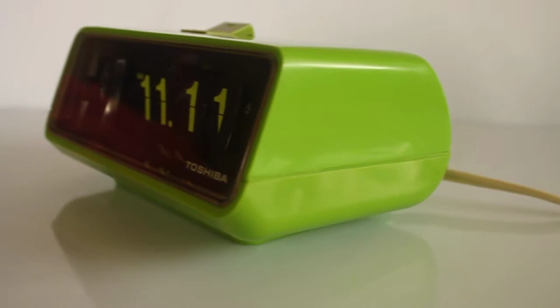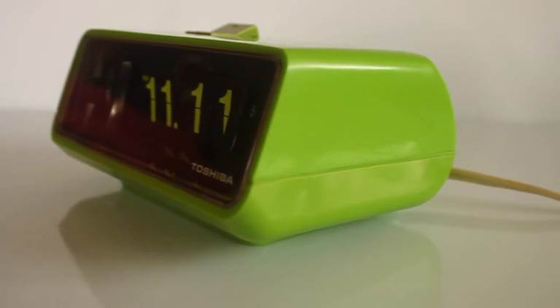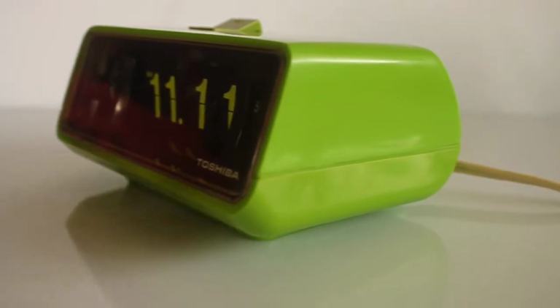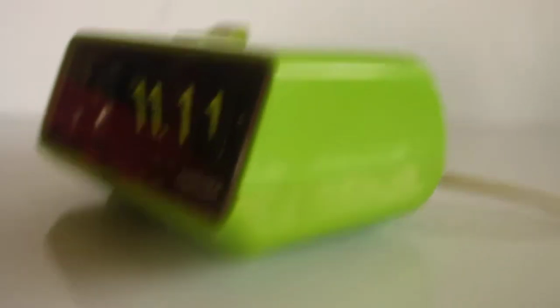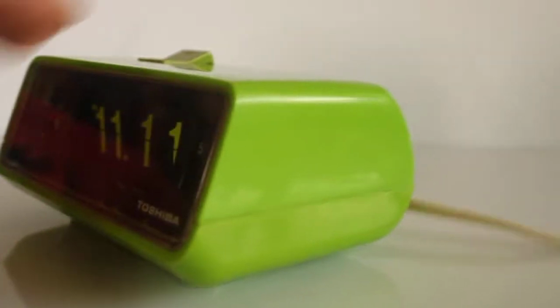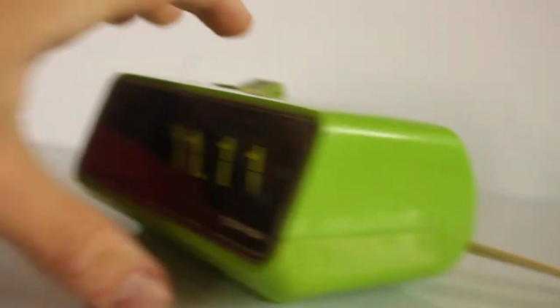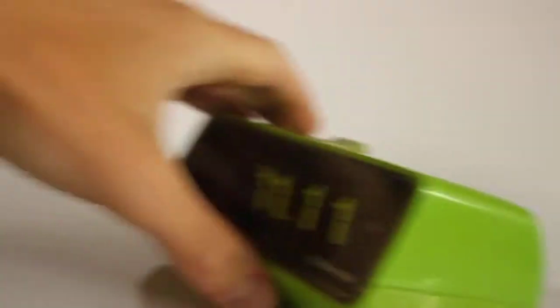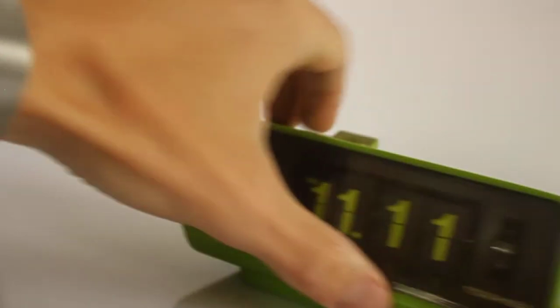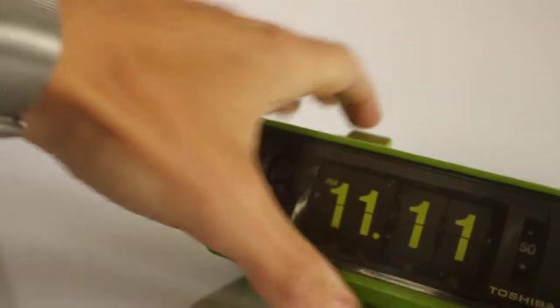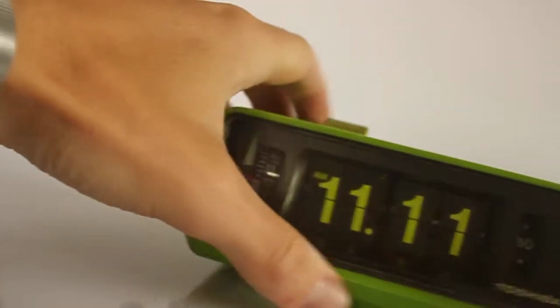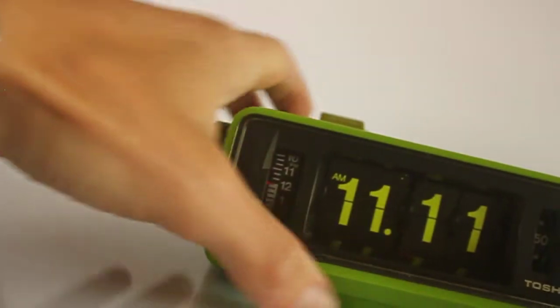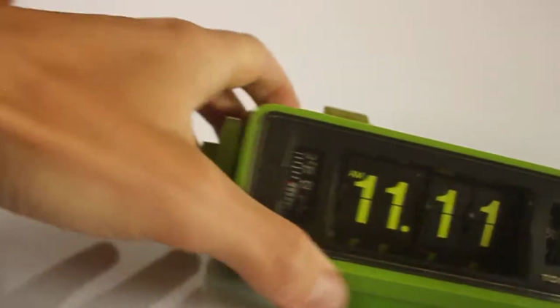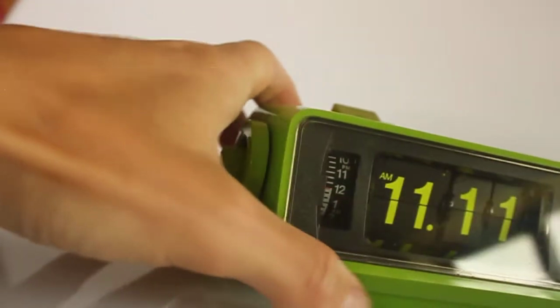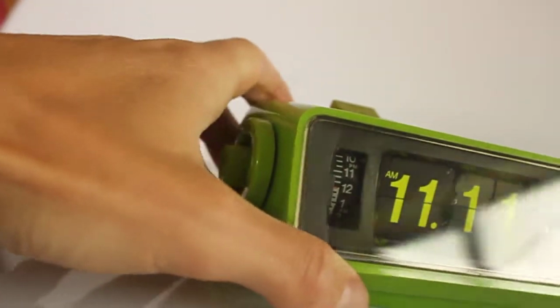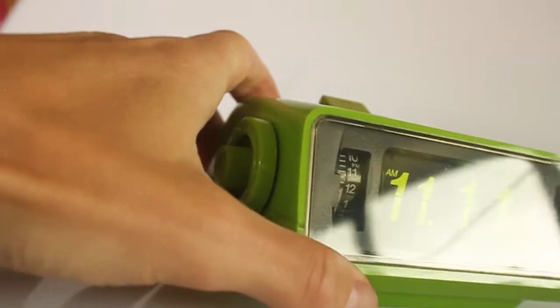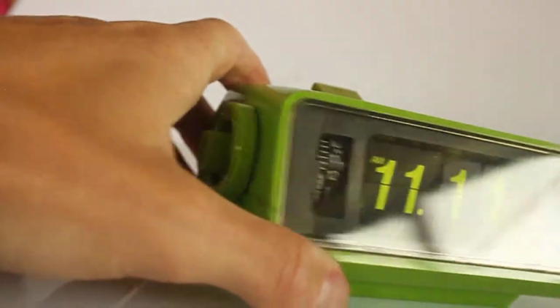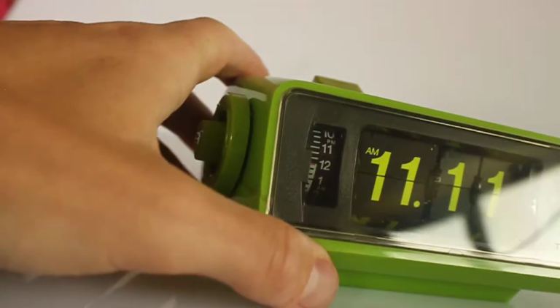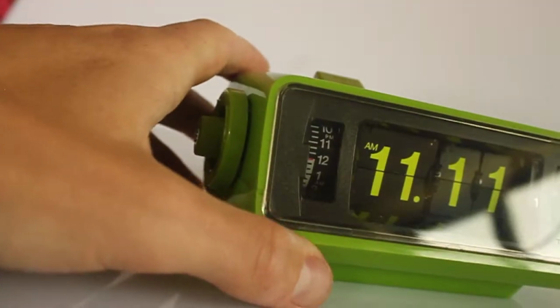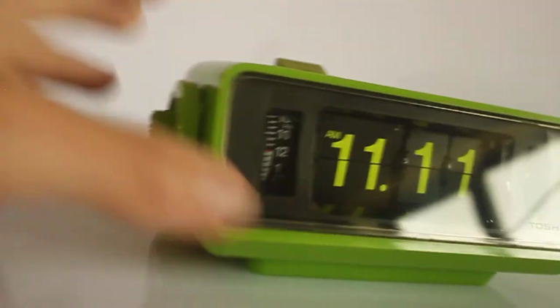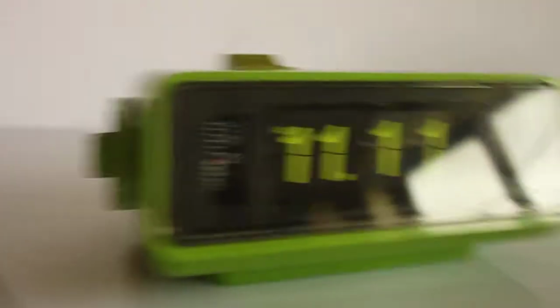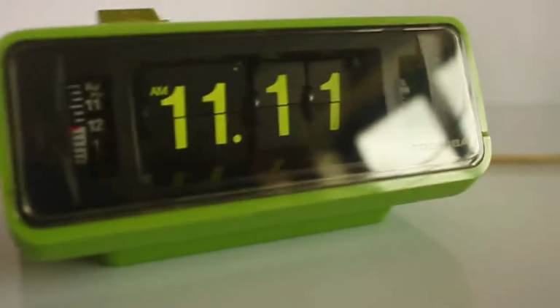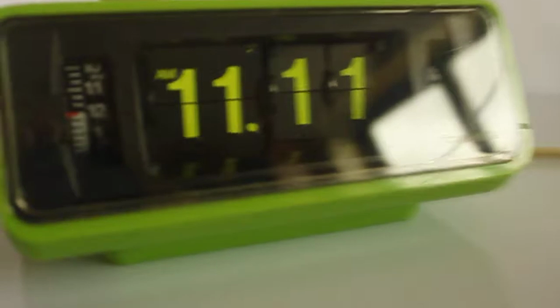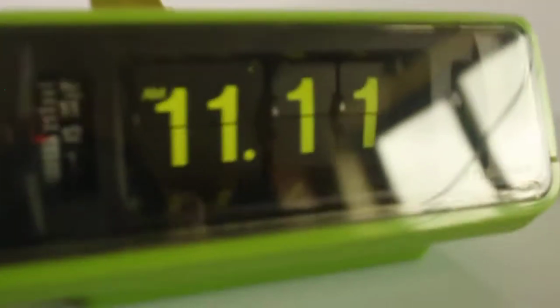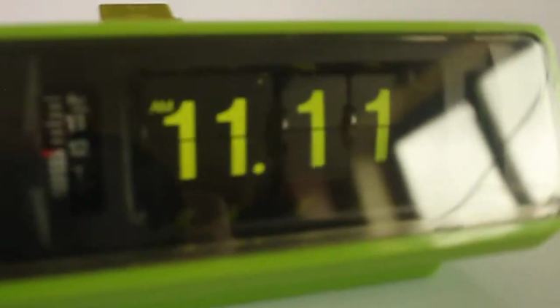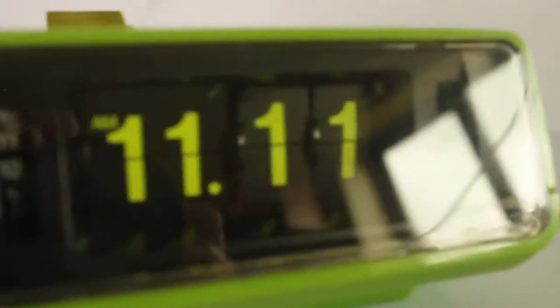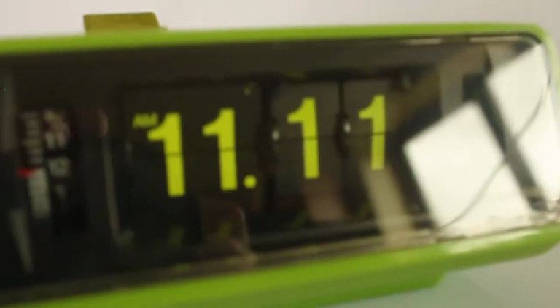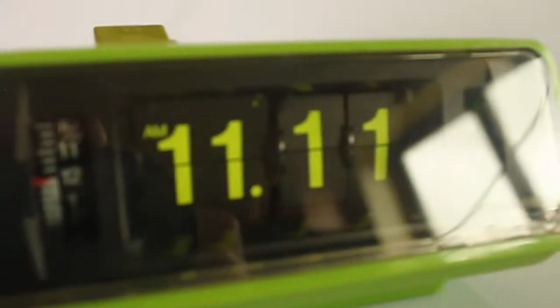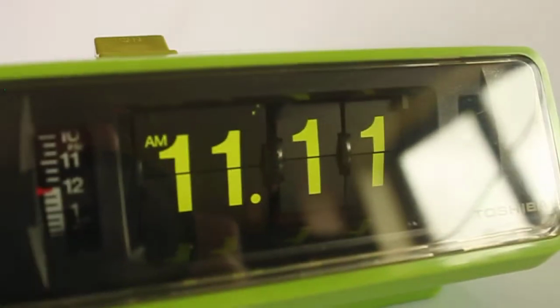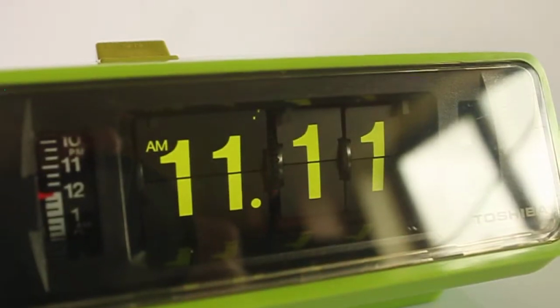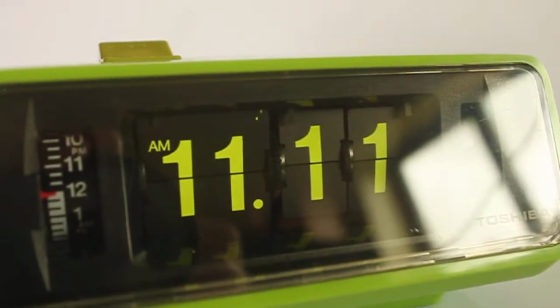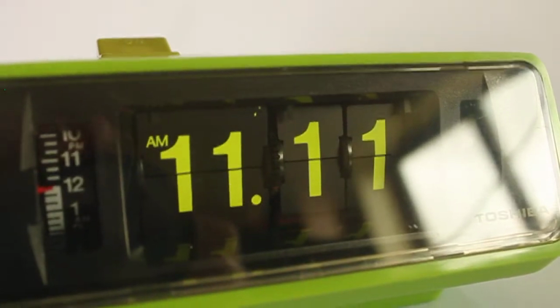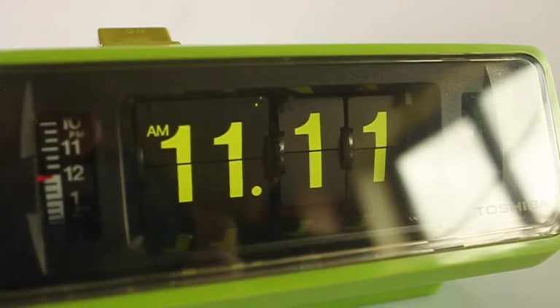The flip clock in itself is nice, not too flashy. It has the separated tiles for the minutes, as you can see.